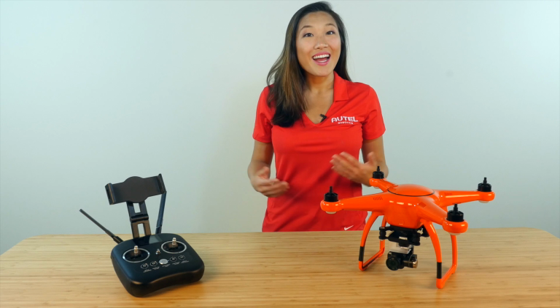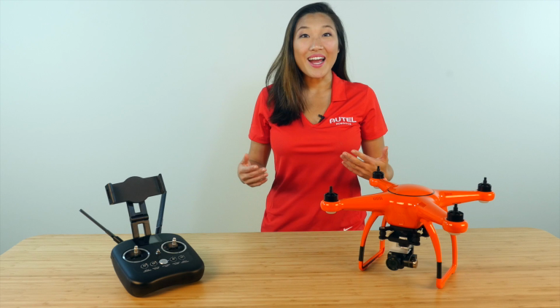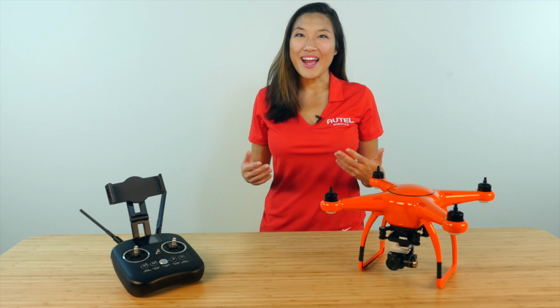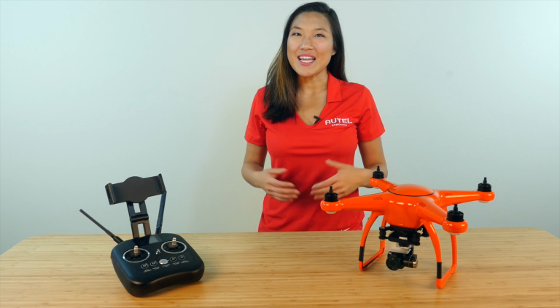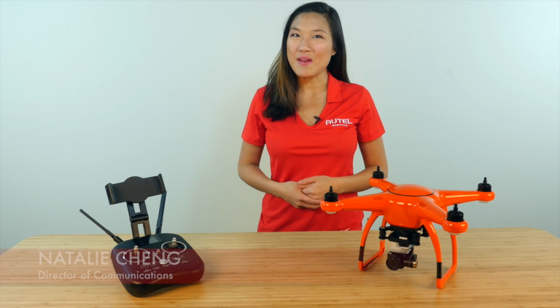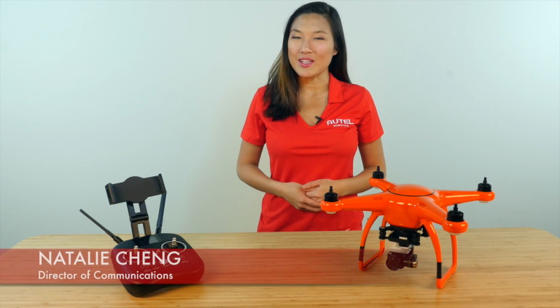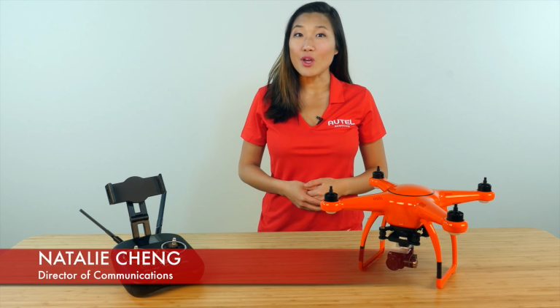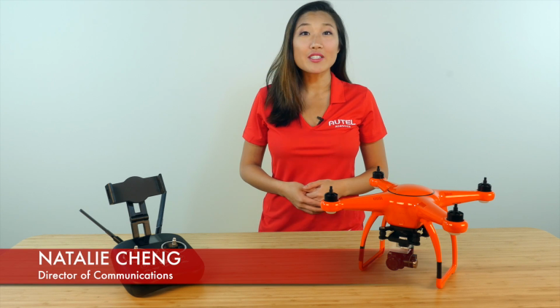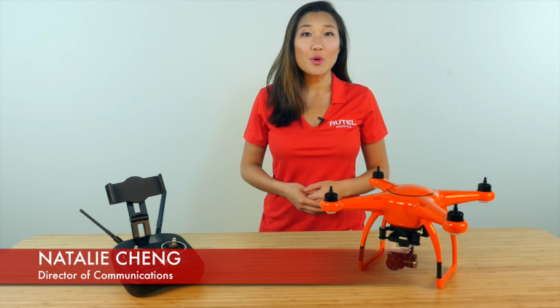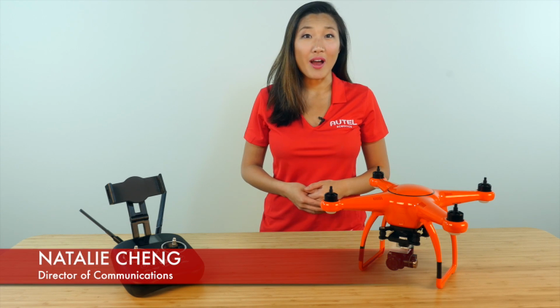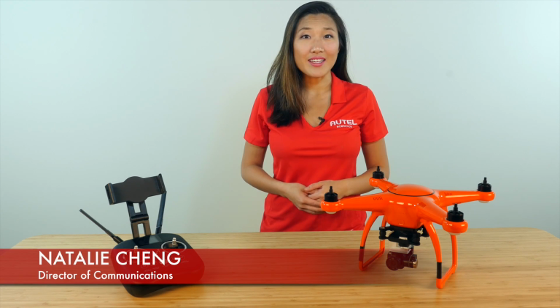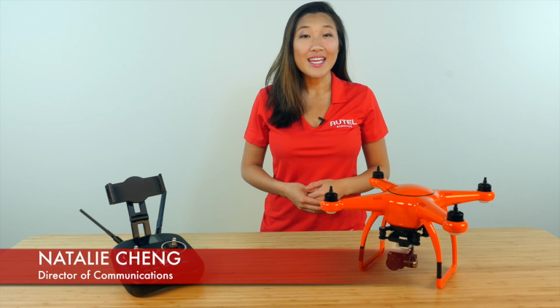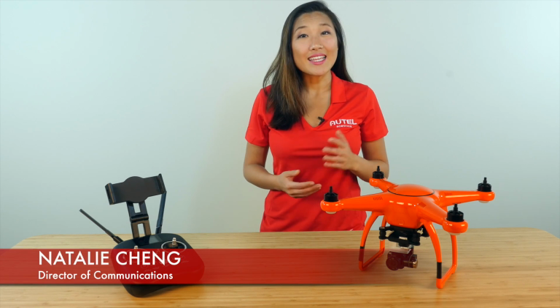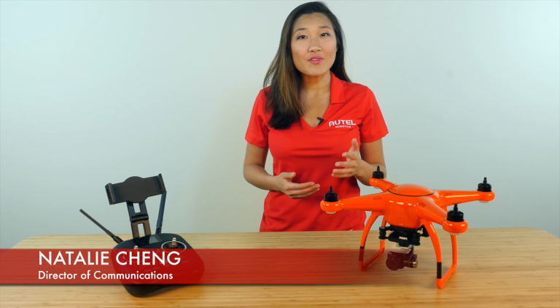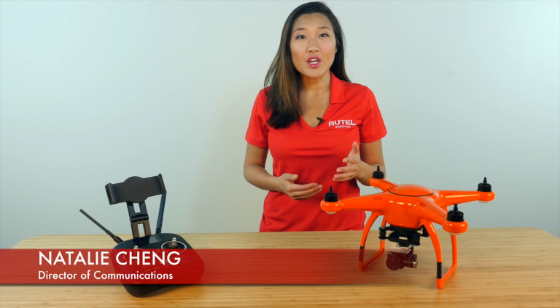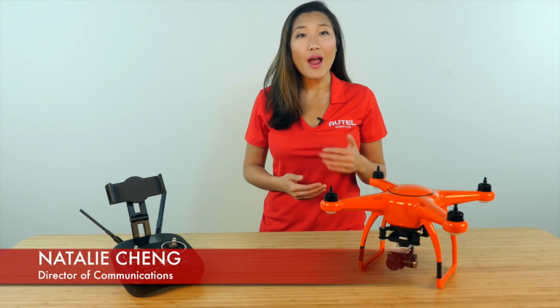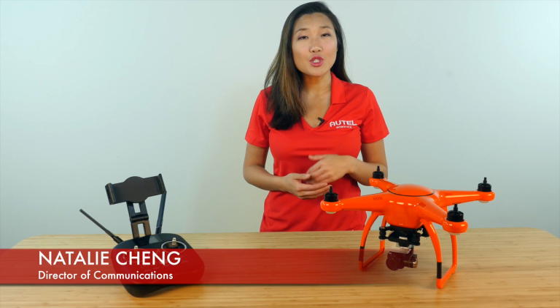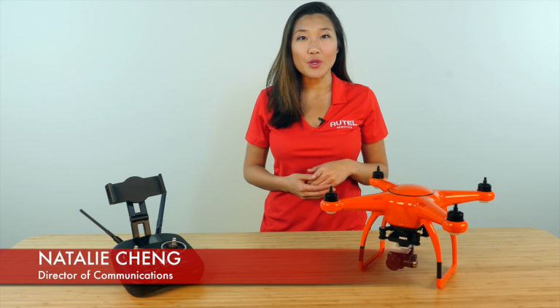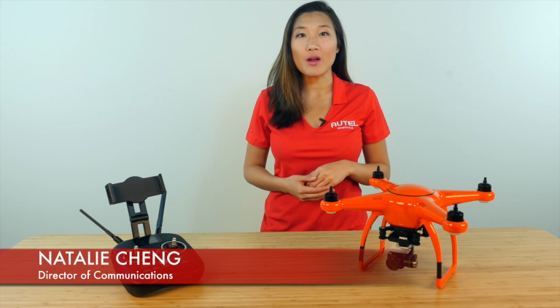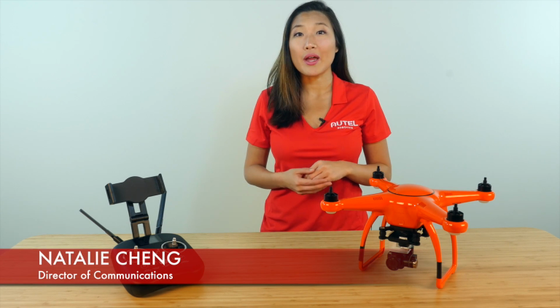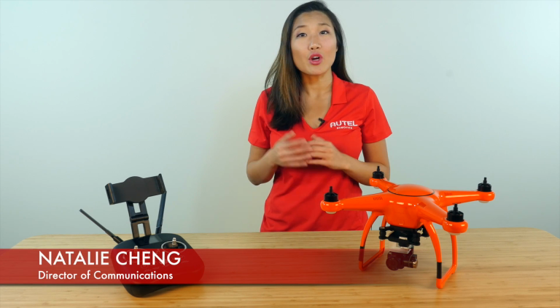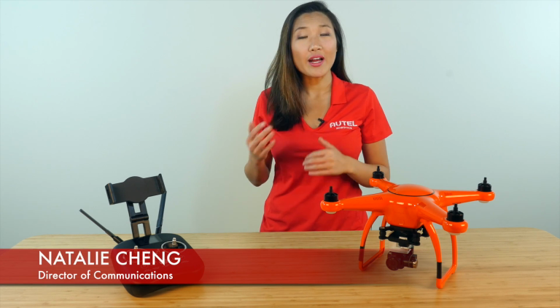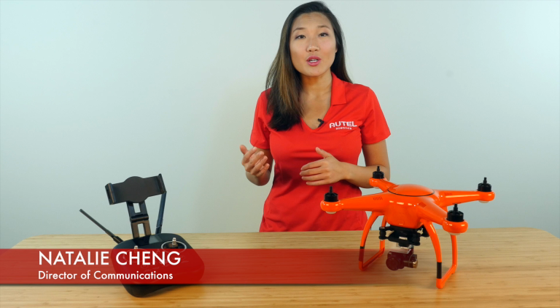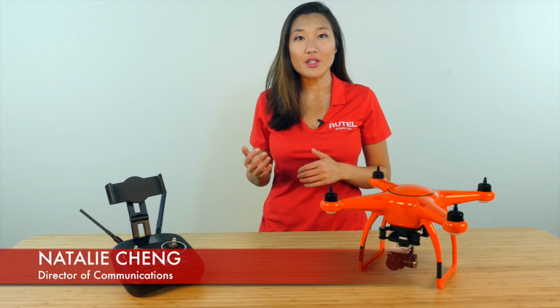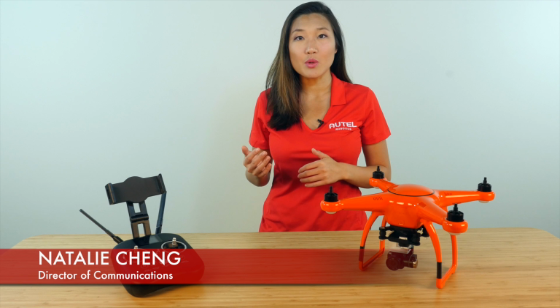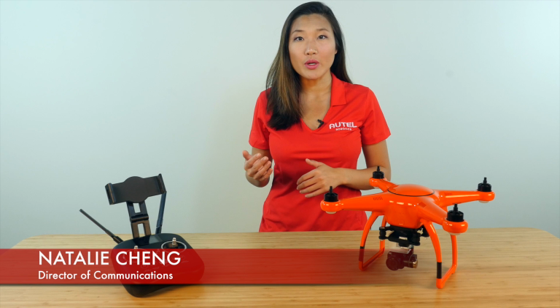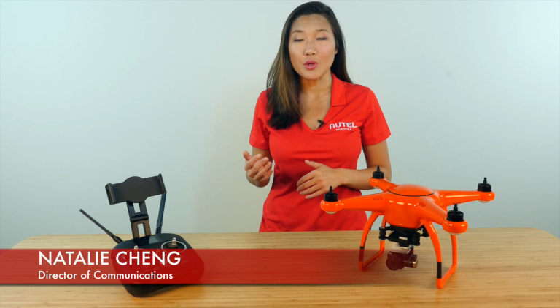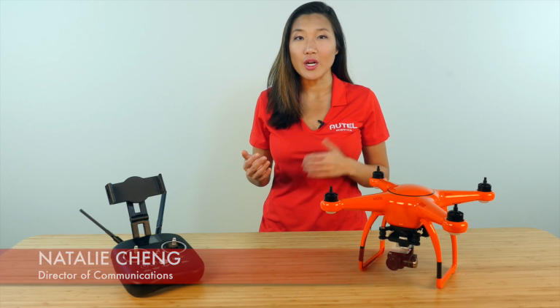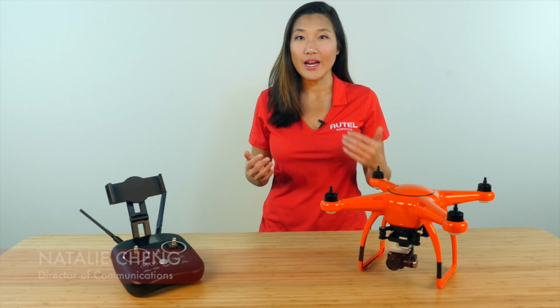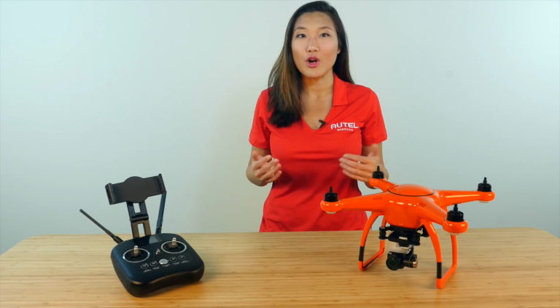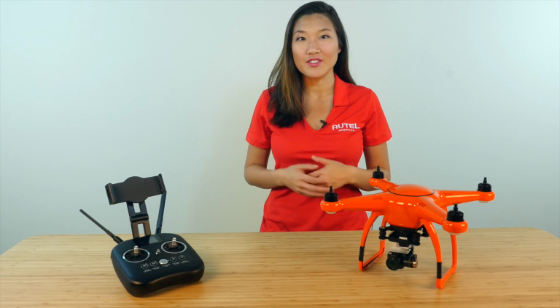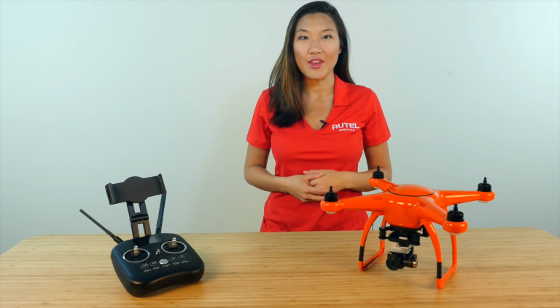Hi guys, I'm Natalie with Autel Robotics. In this video, I'll show you how to pair your XR Series remote controller and aircraft together.